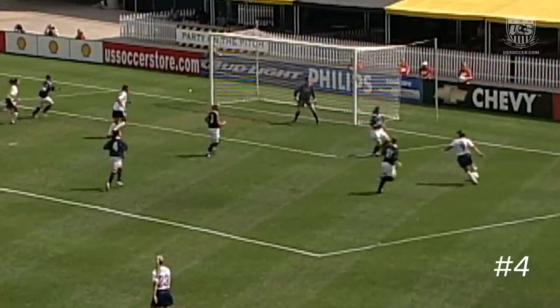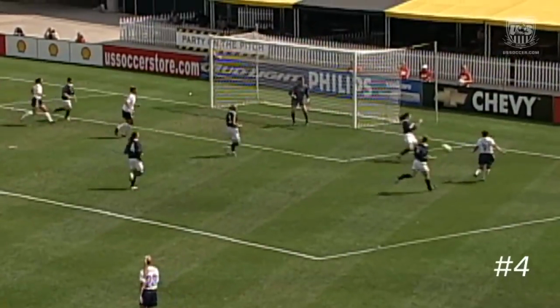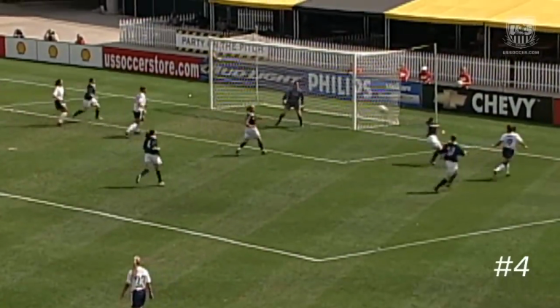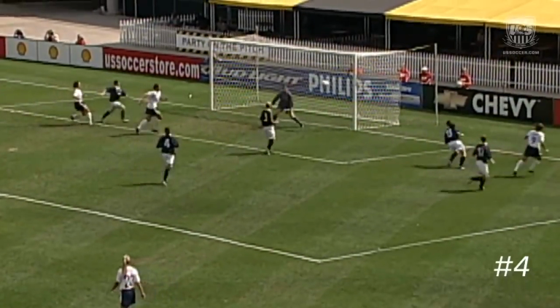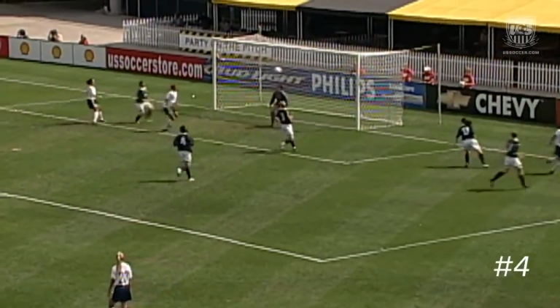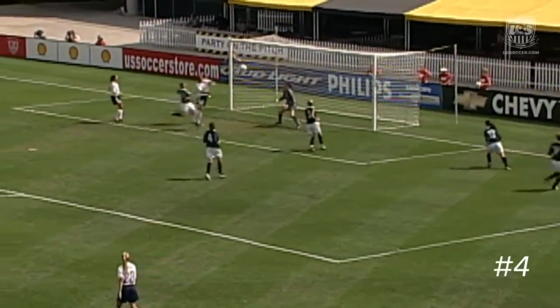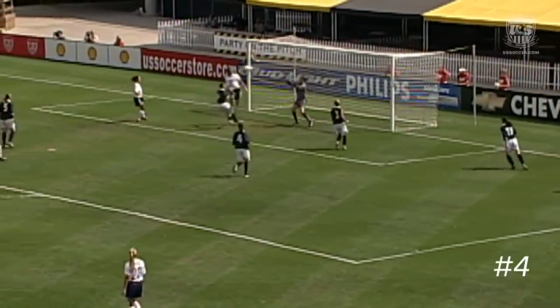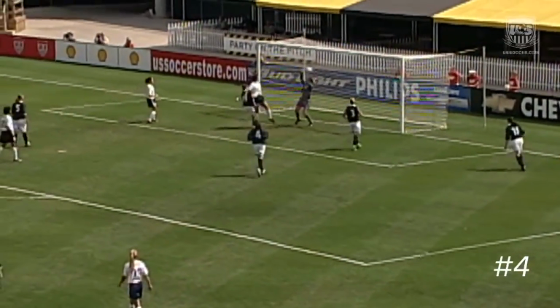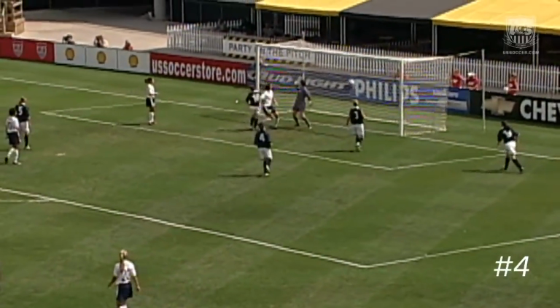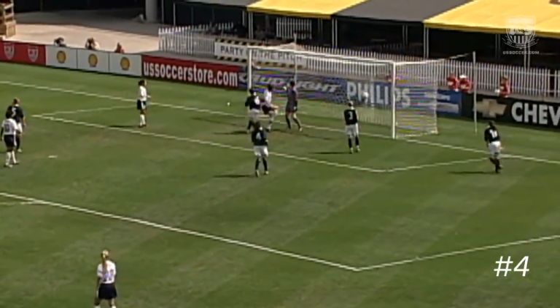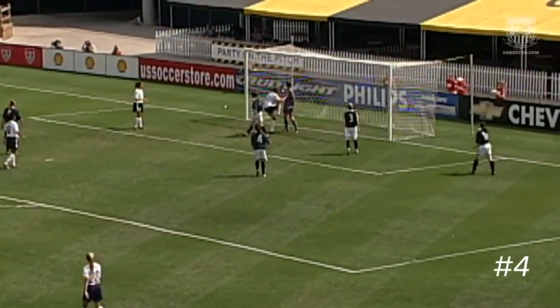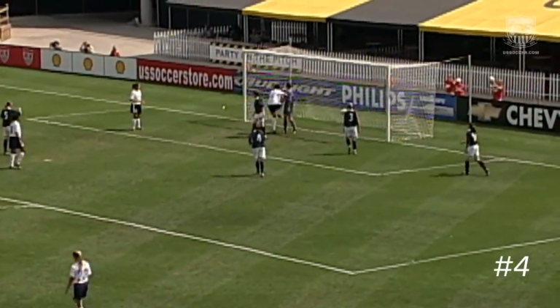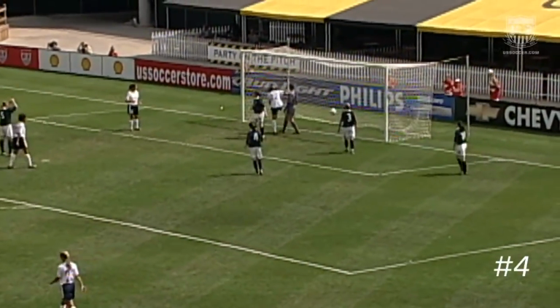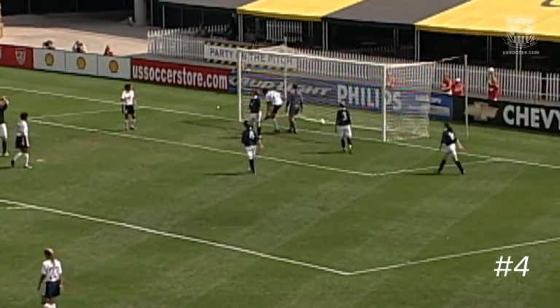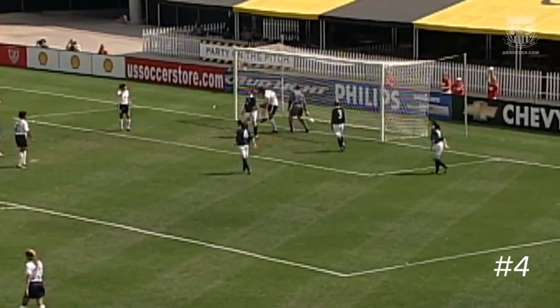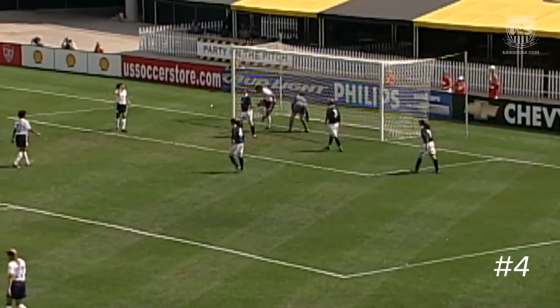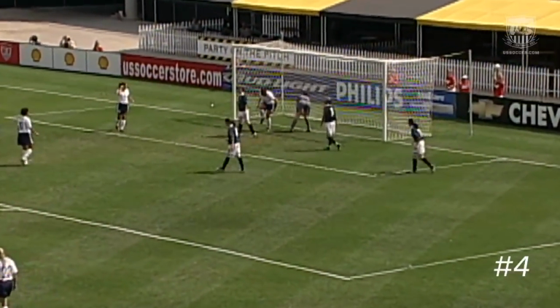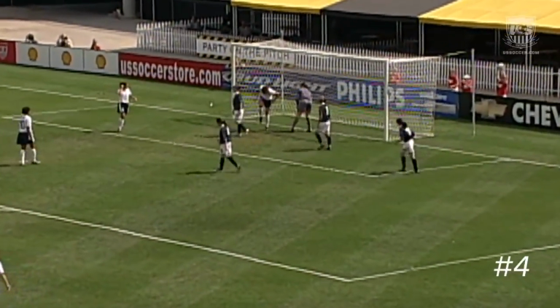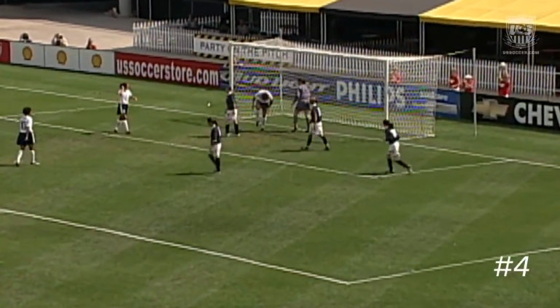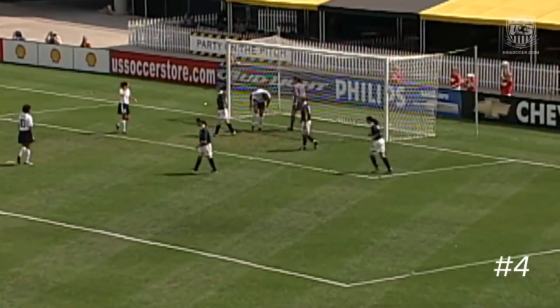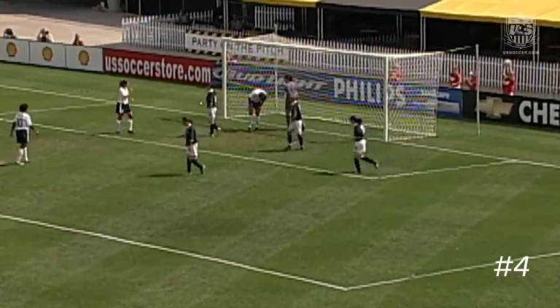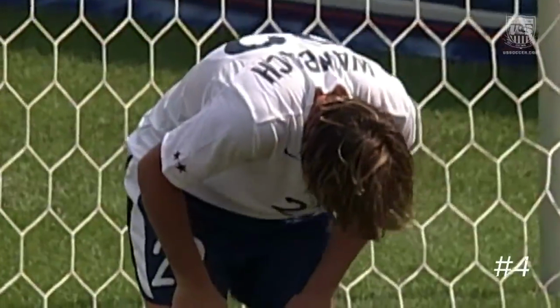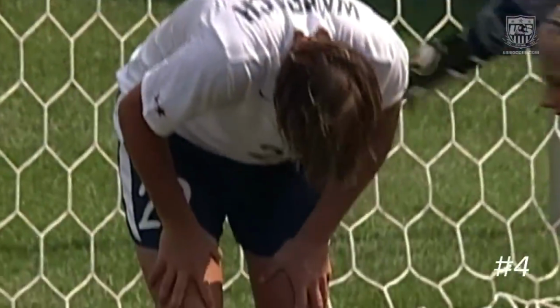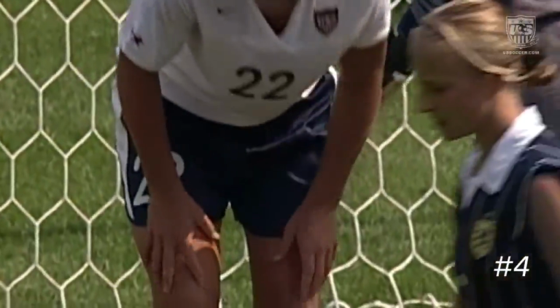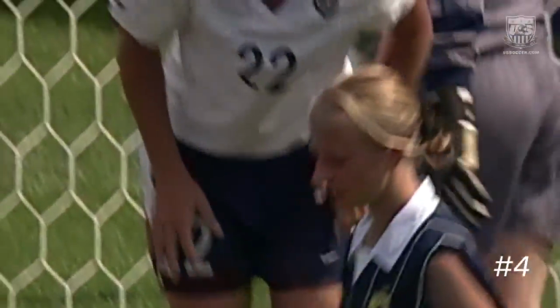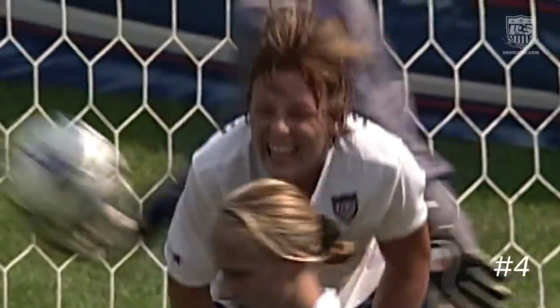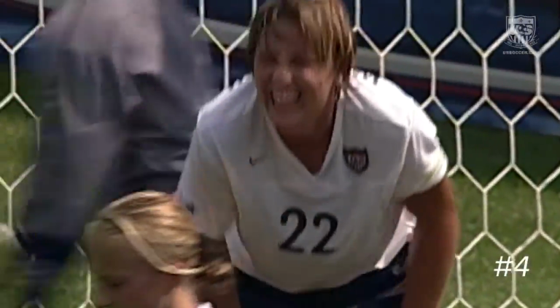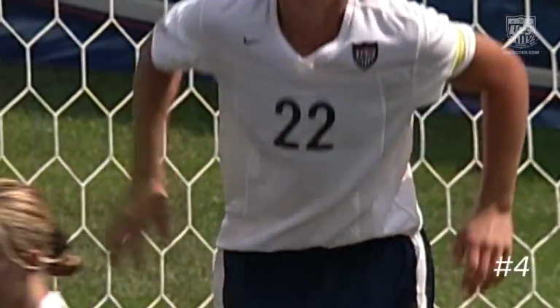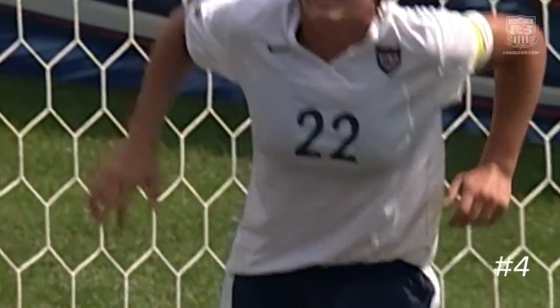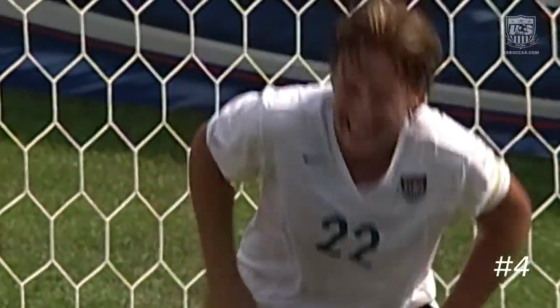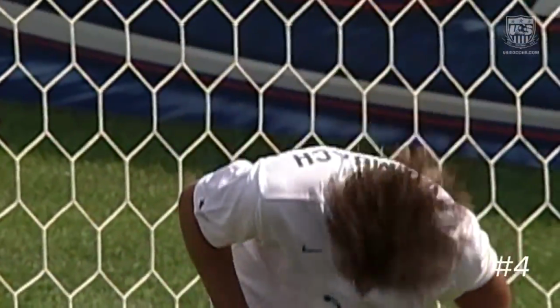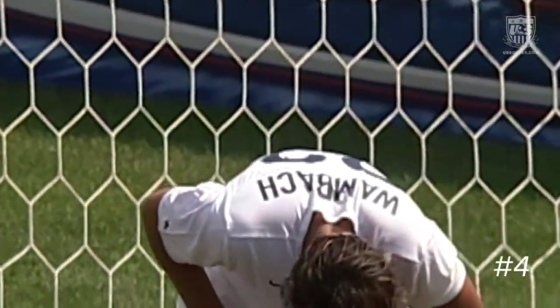Tonight on ESPN: McMillan, Wambach — we got another hat trick. Abby's a little gippy, but she's got three.